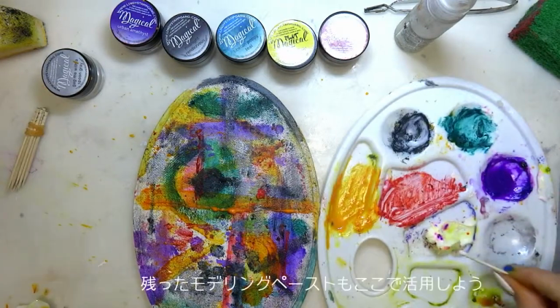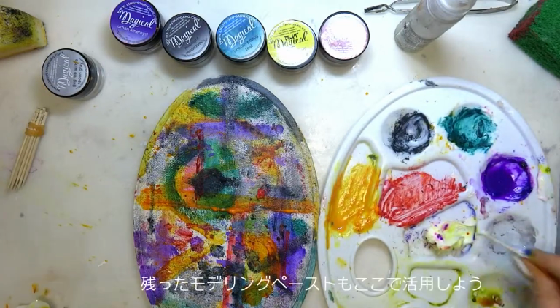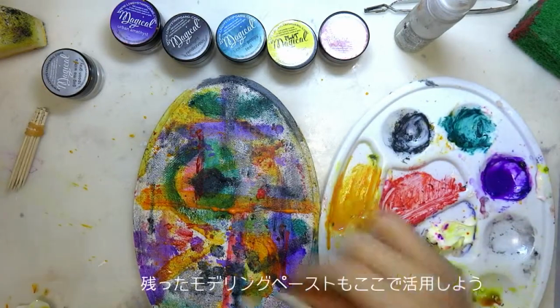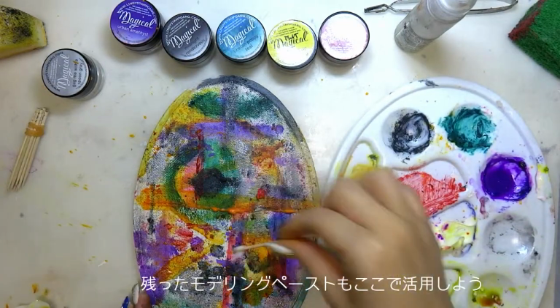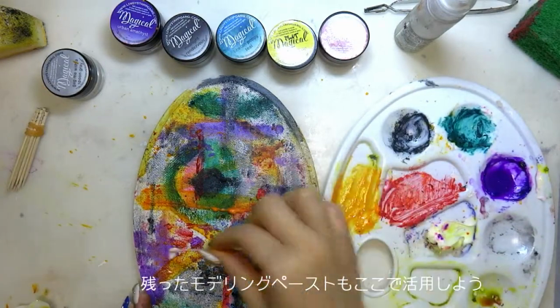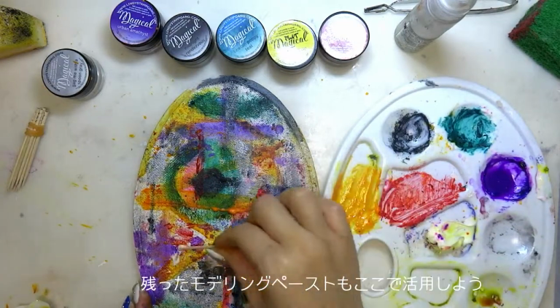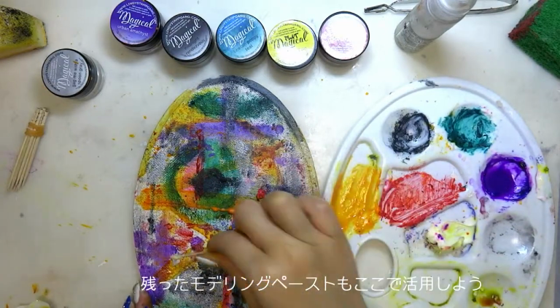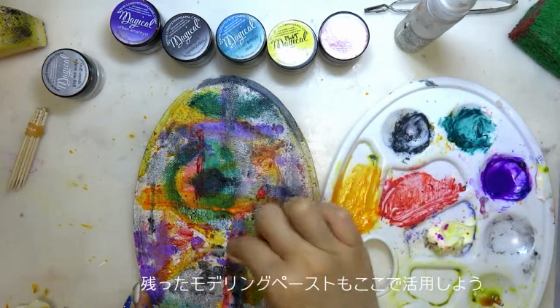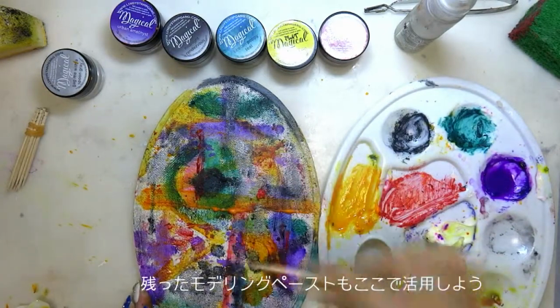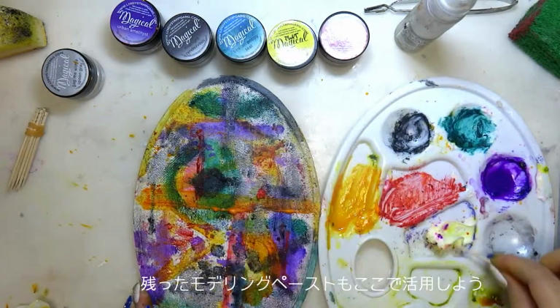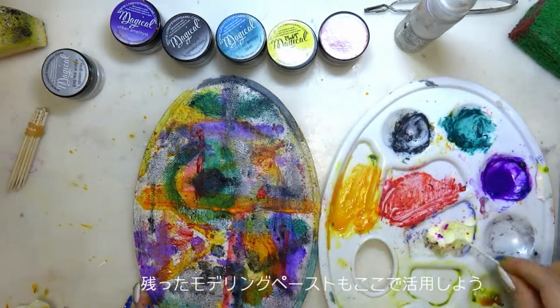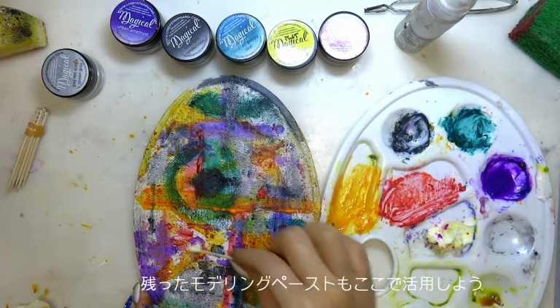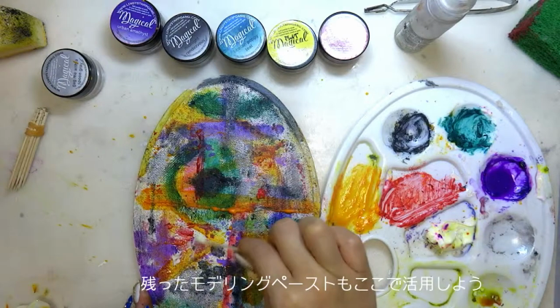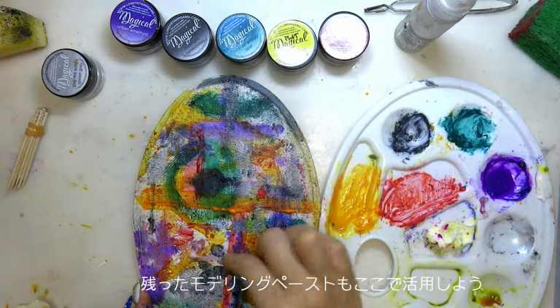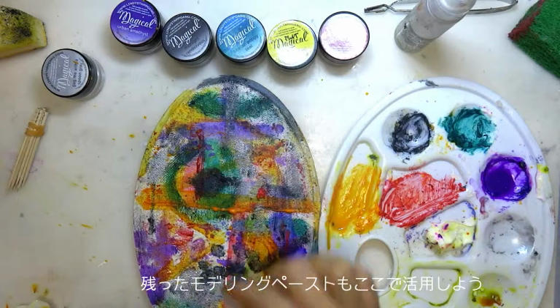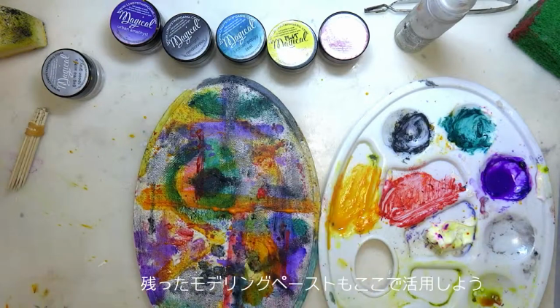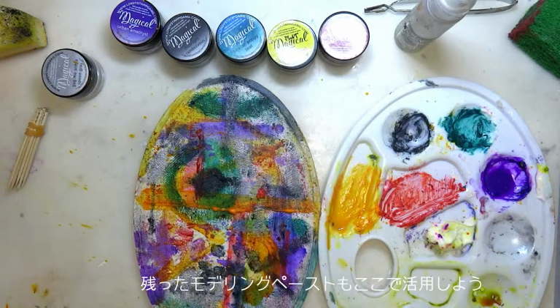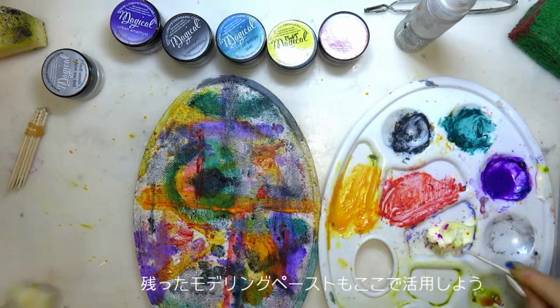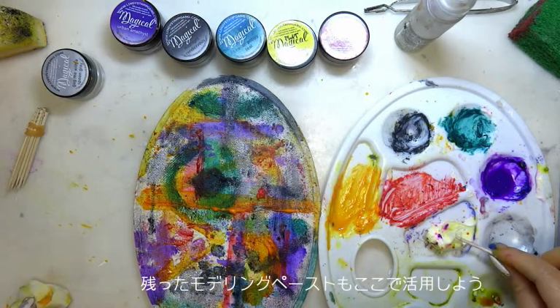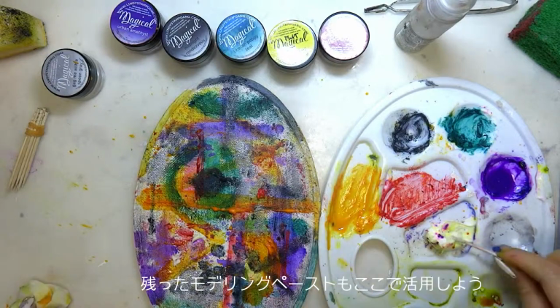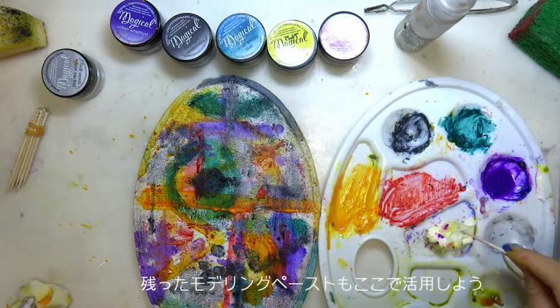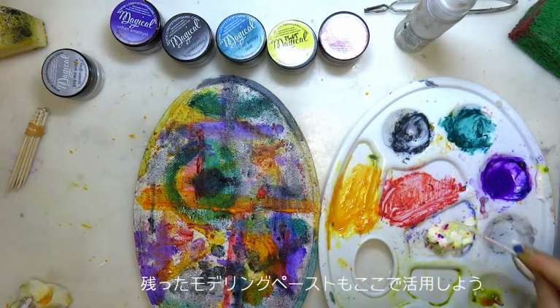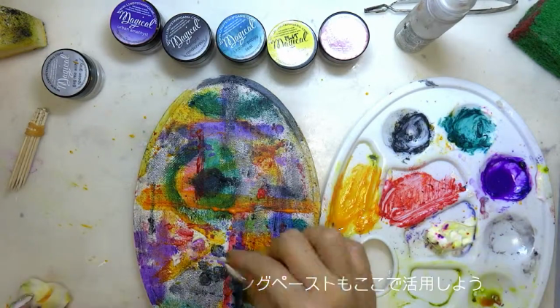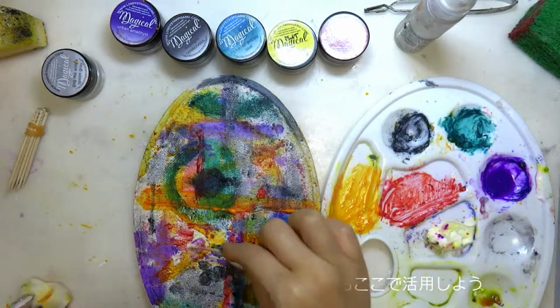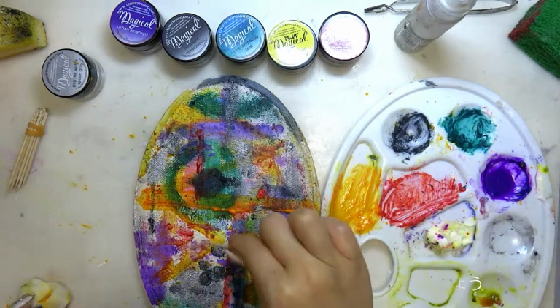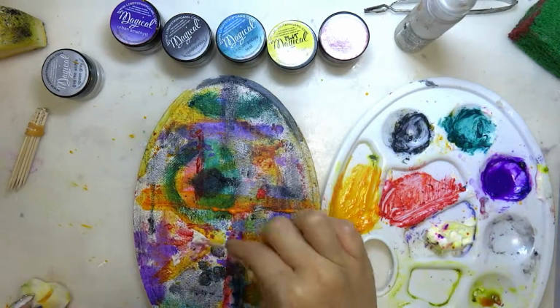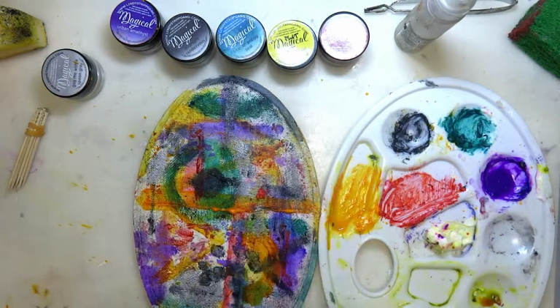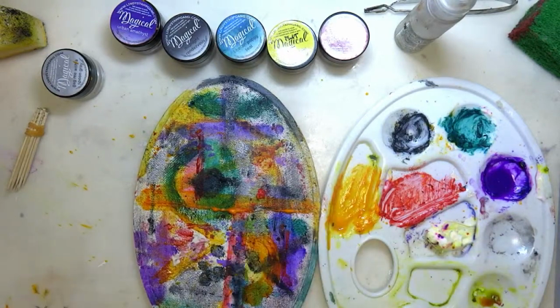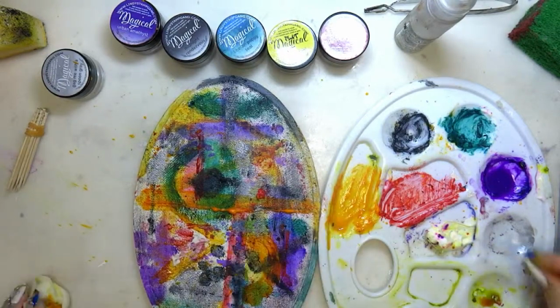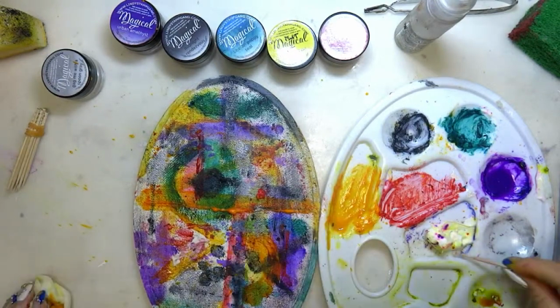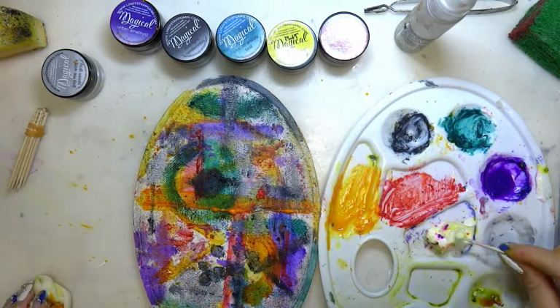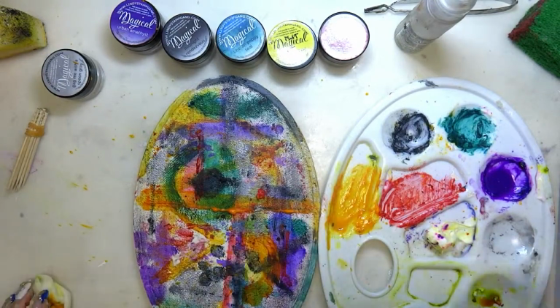If you have any leftover paste, you can add it on top as texture as well.